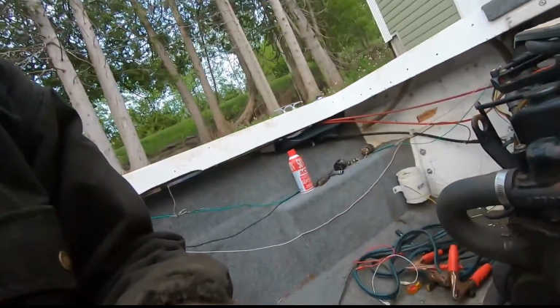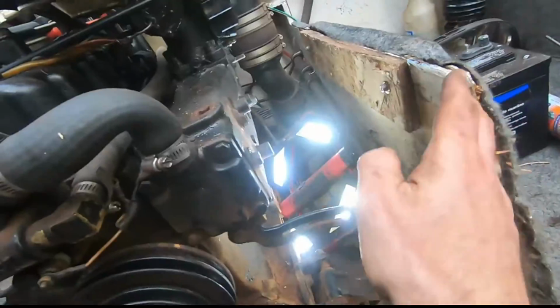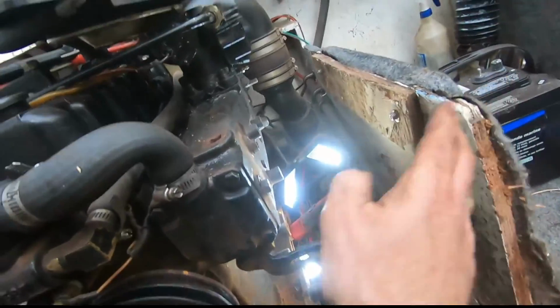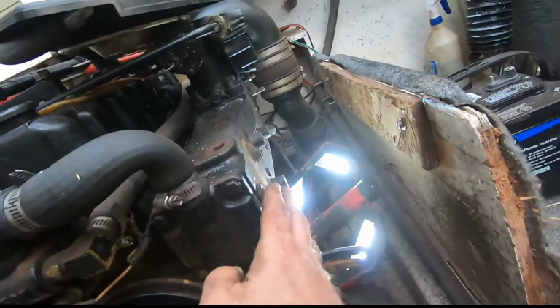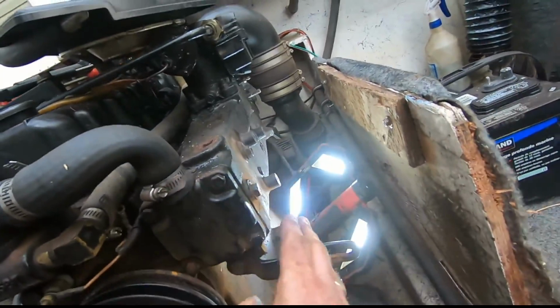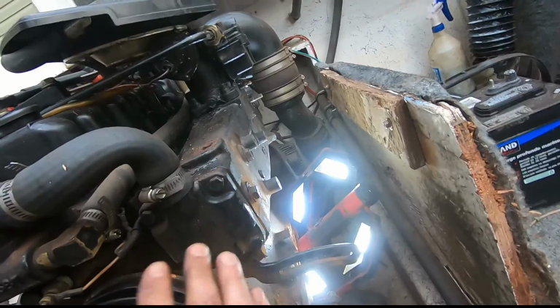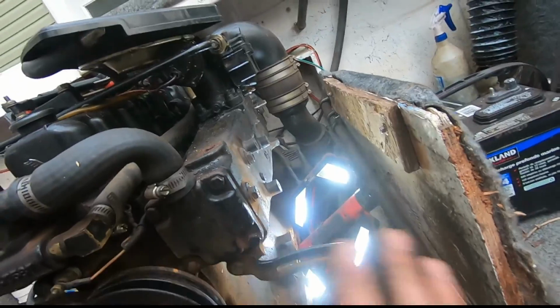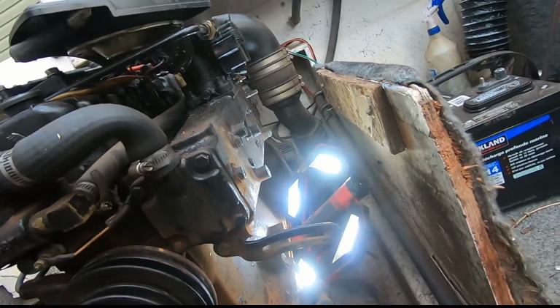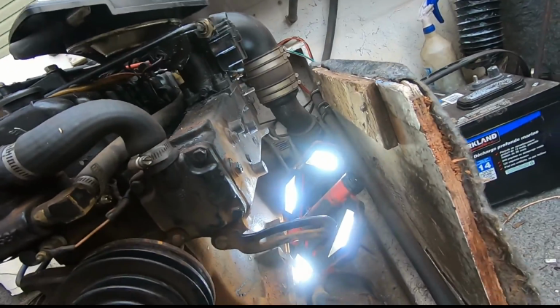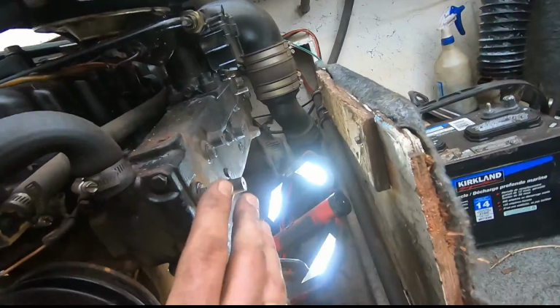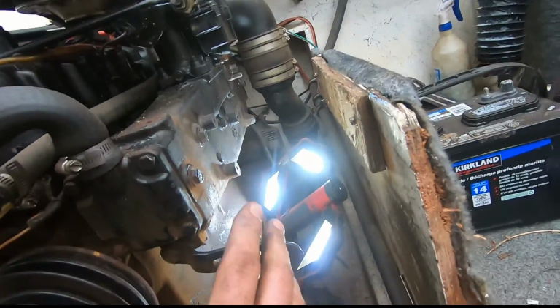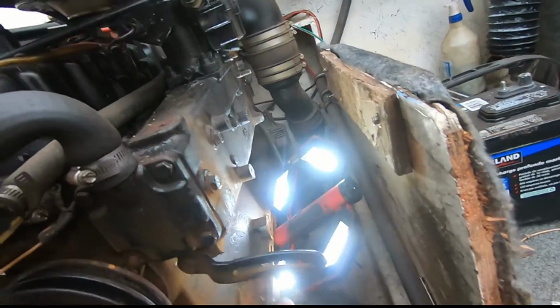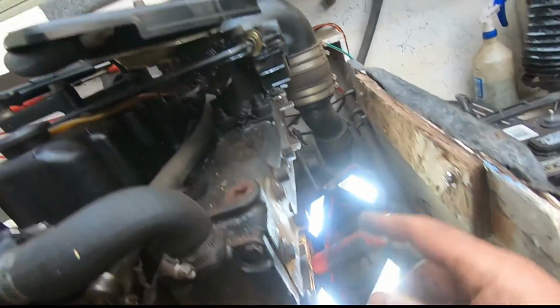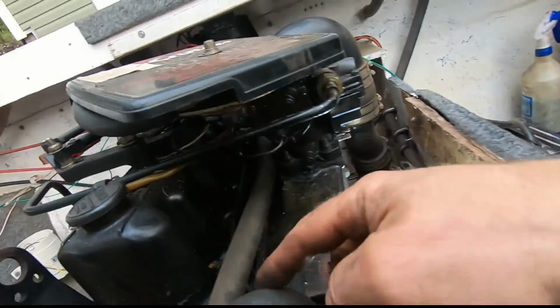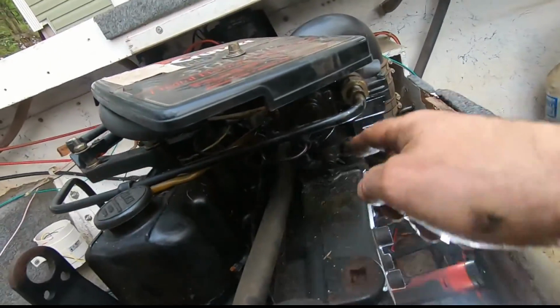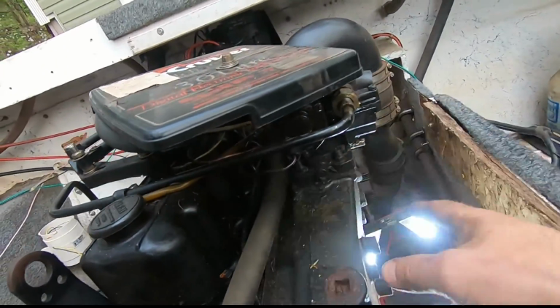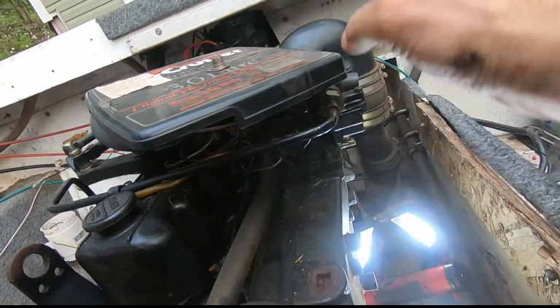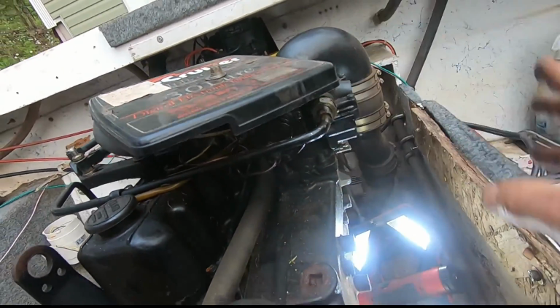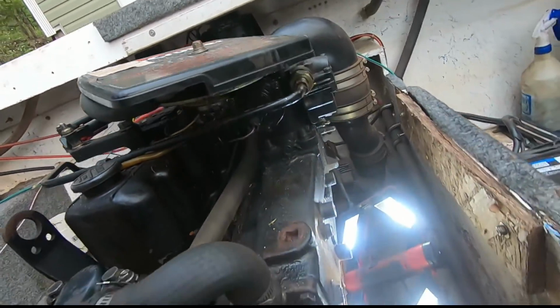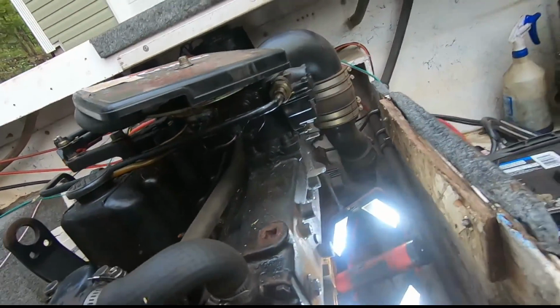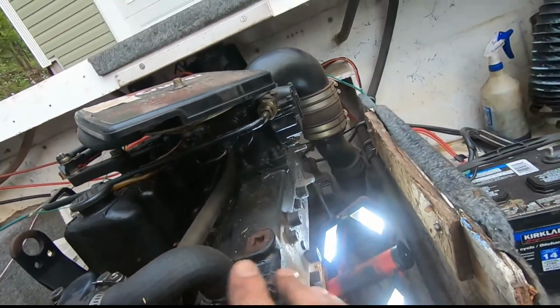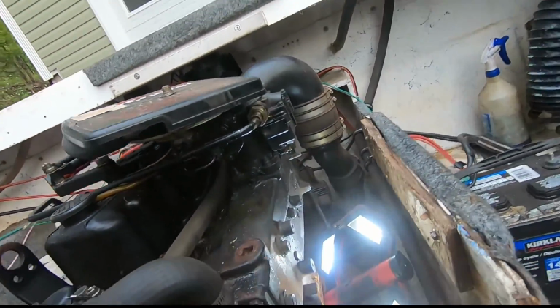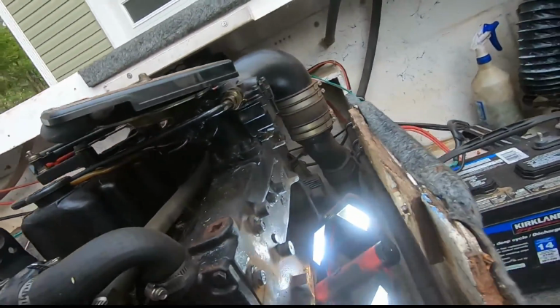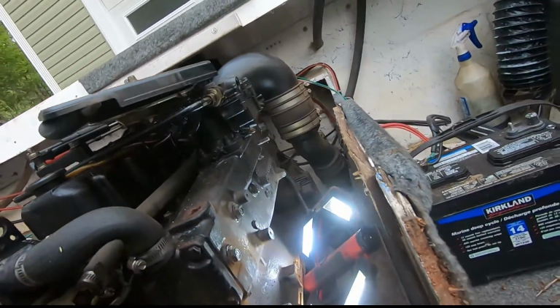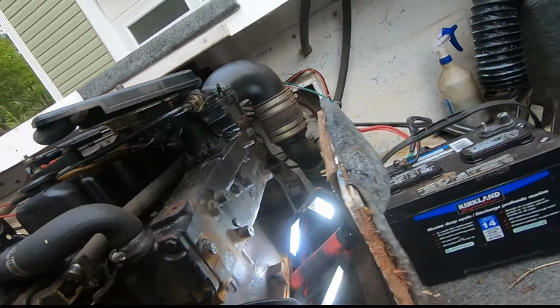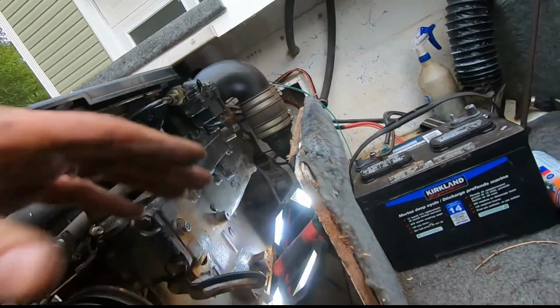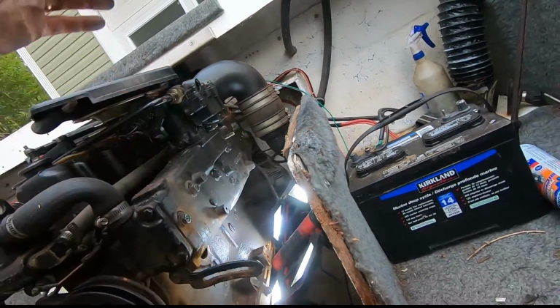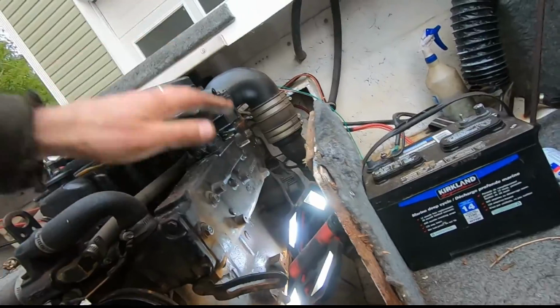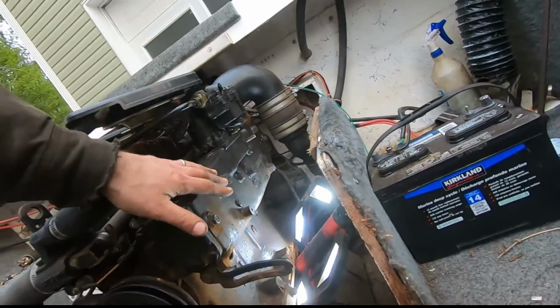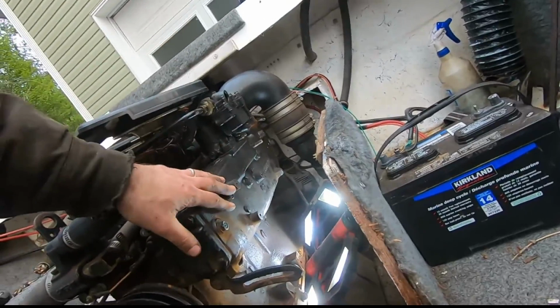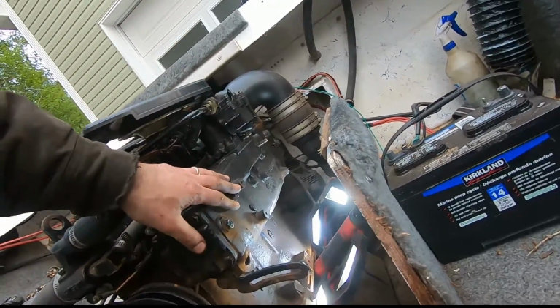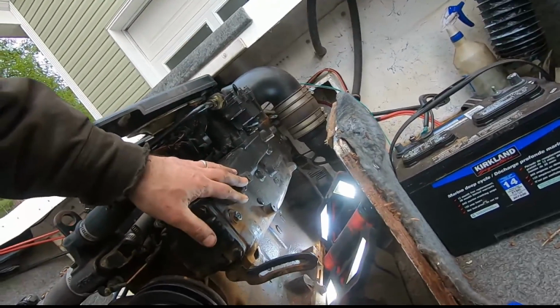I could probably take this off and repair it much easier, but I don't want to break the gaskets and take the carburetor off. The engine's running as-is, so why do I want to disturb that?